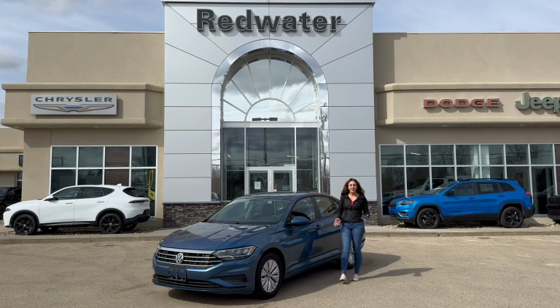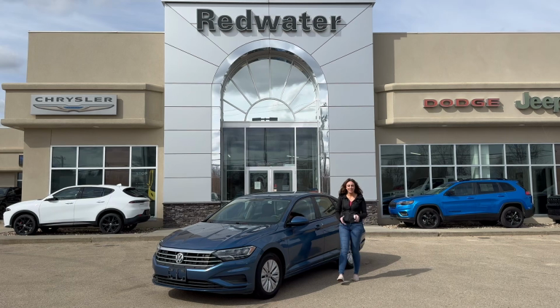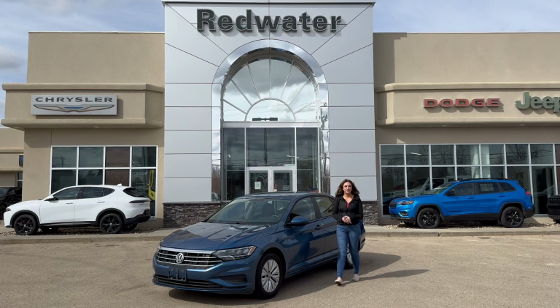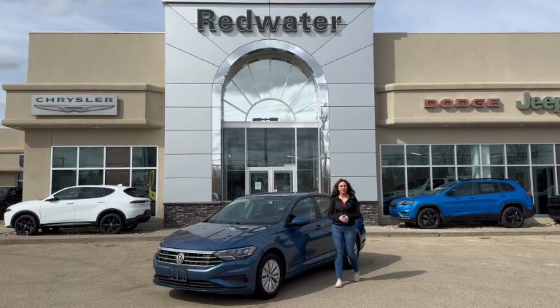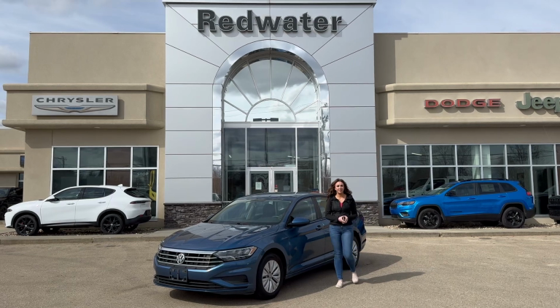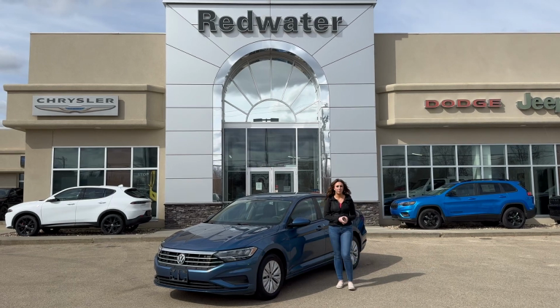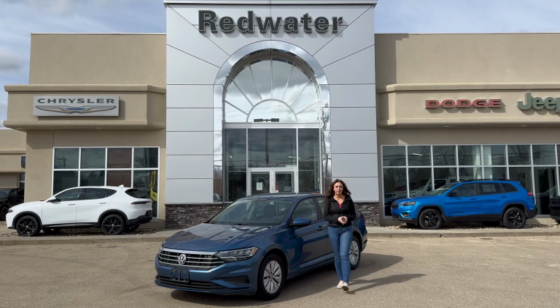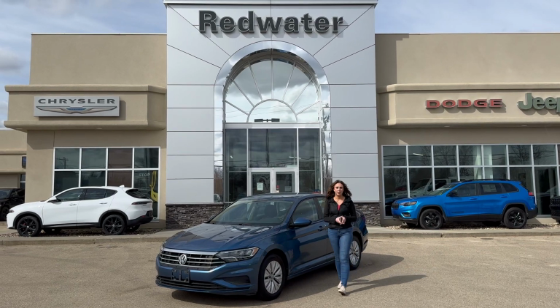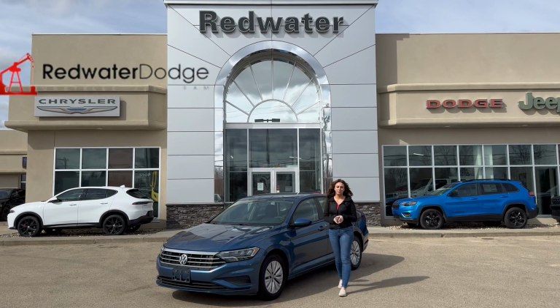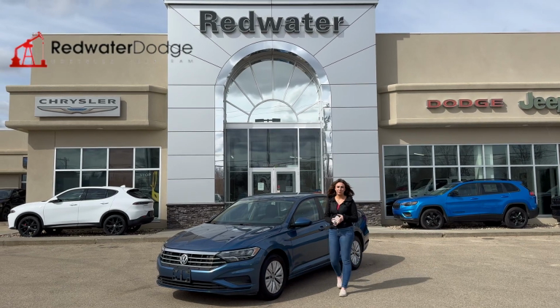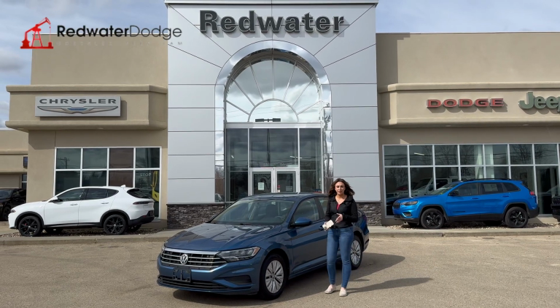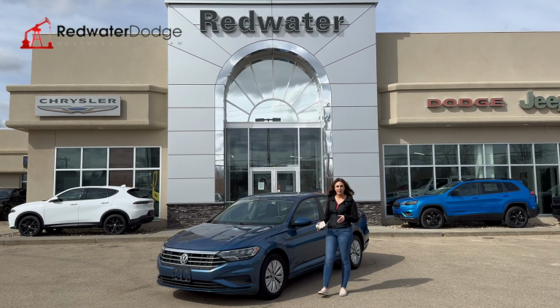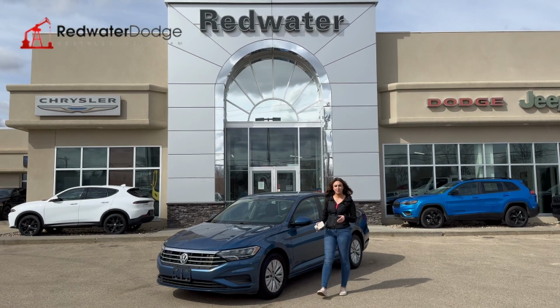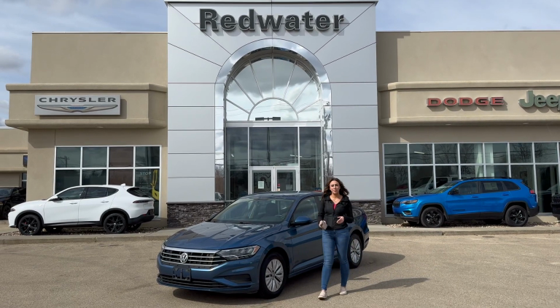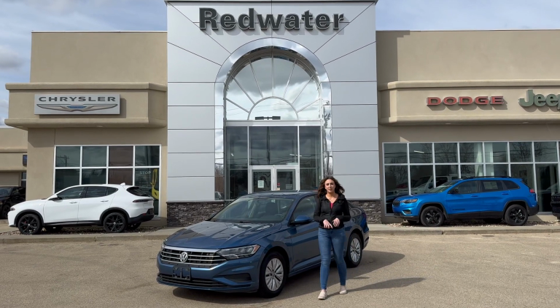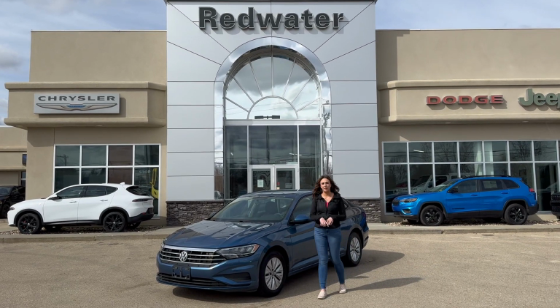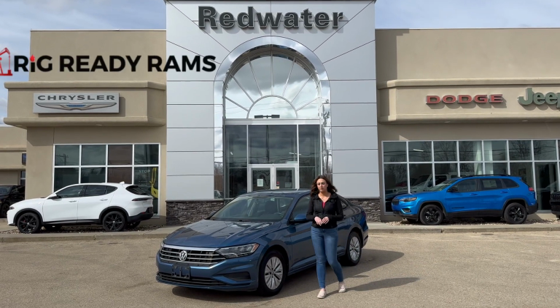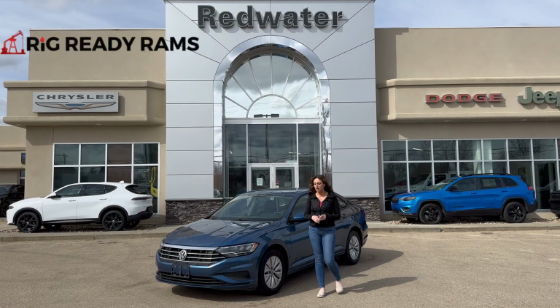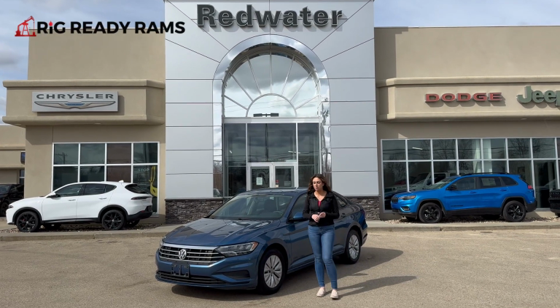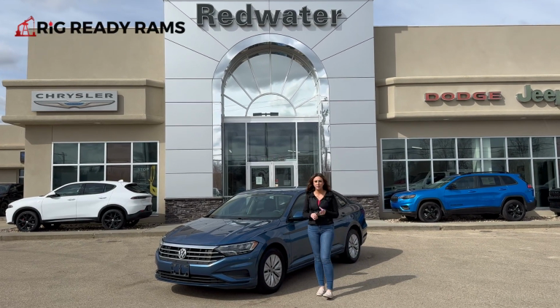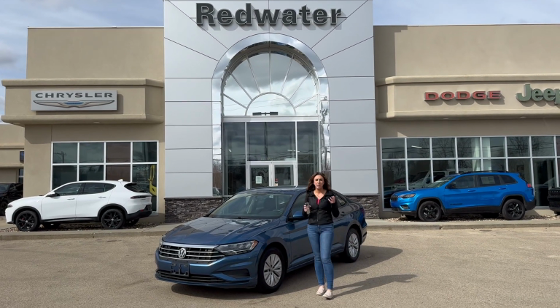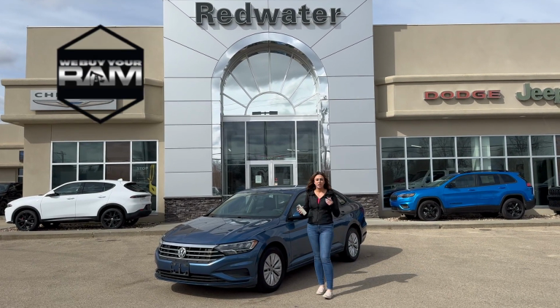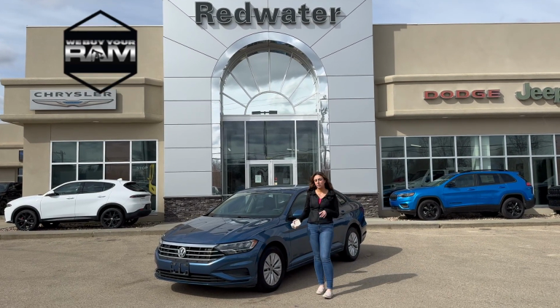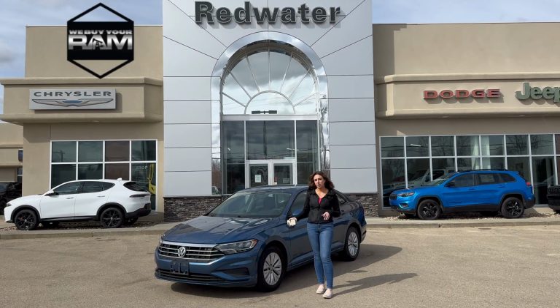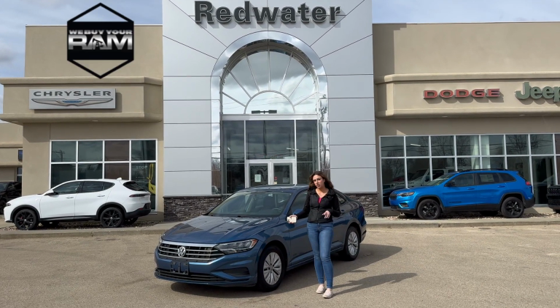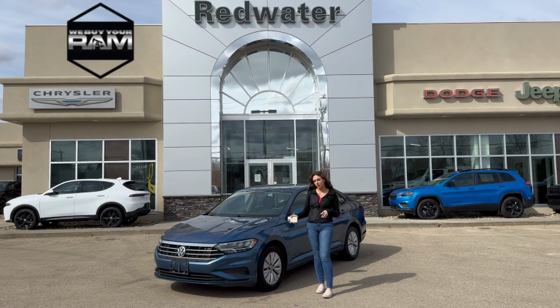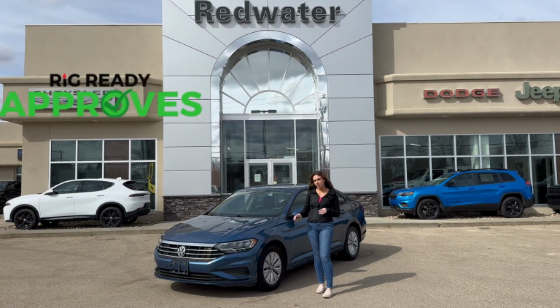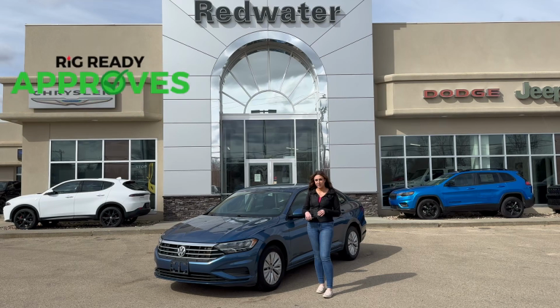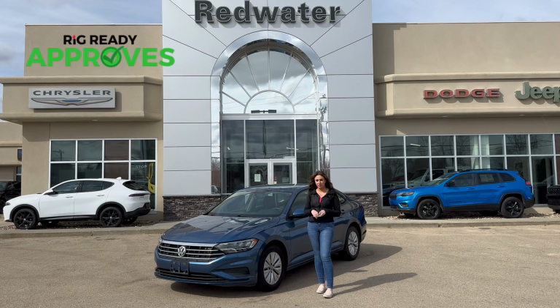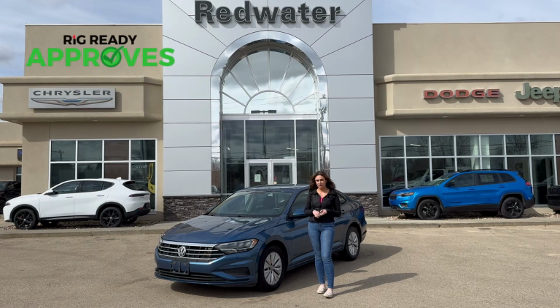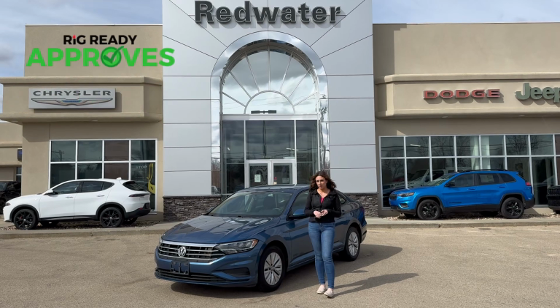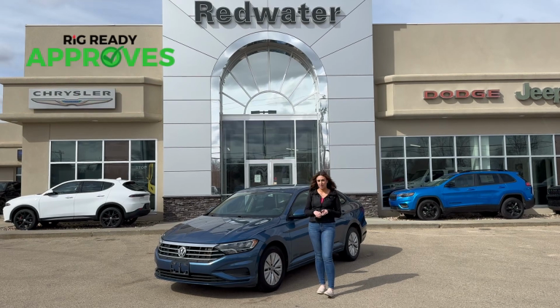Hey guys, it's Jill down at Redwater Dodge, home of the Rig Ready Rams. We buy Ram and Rig Ready approves.